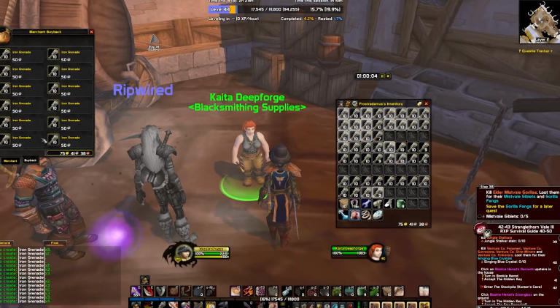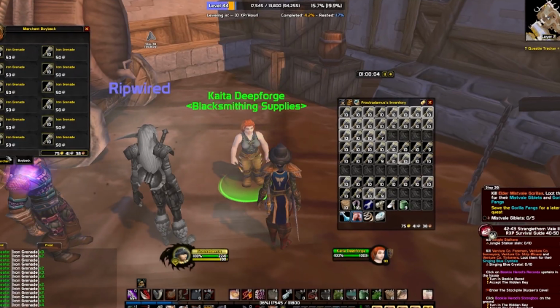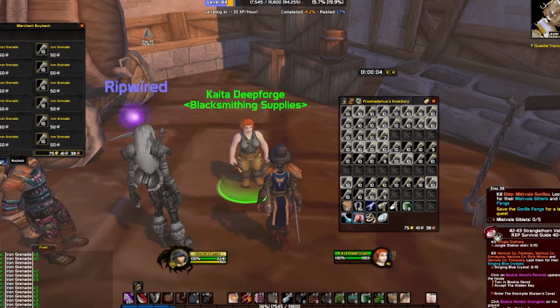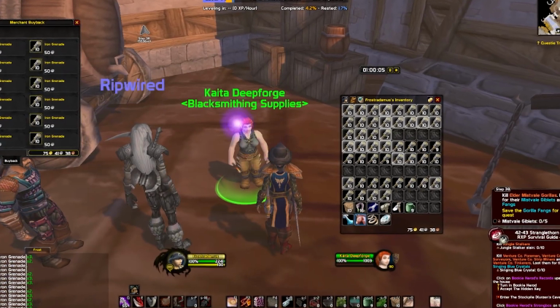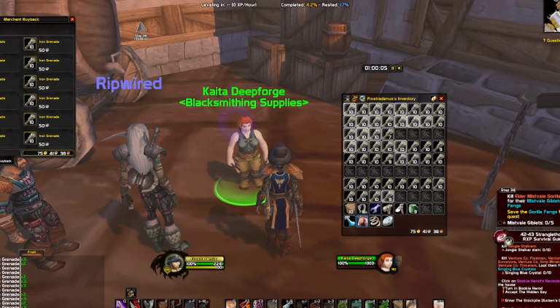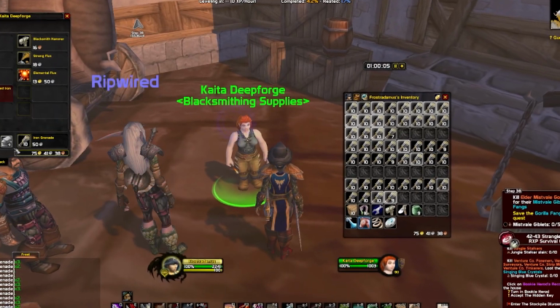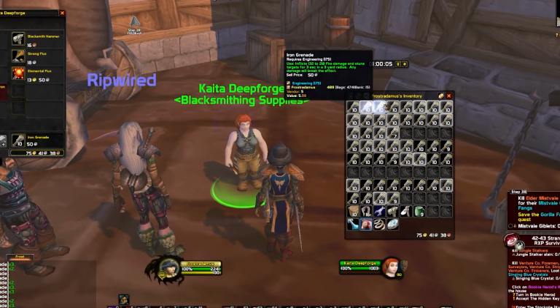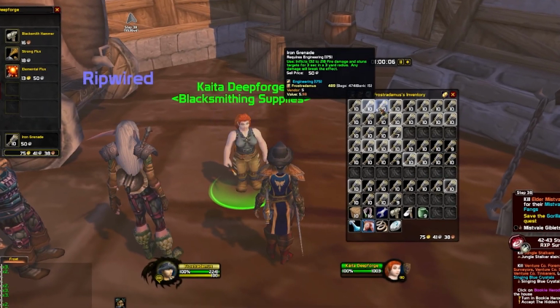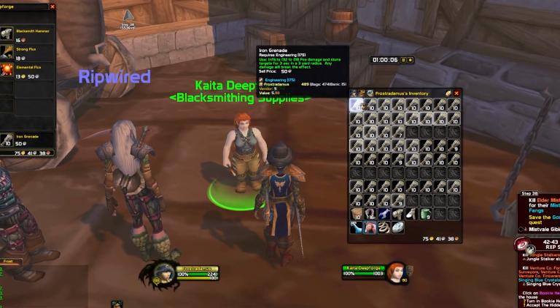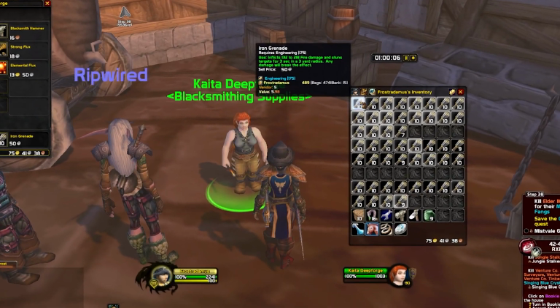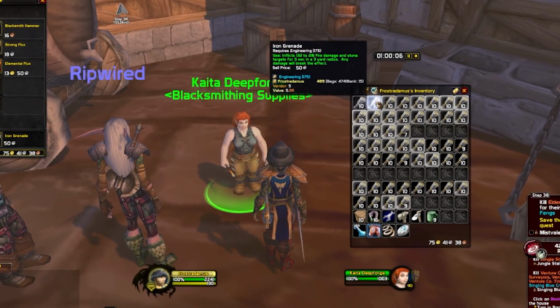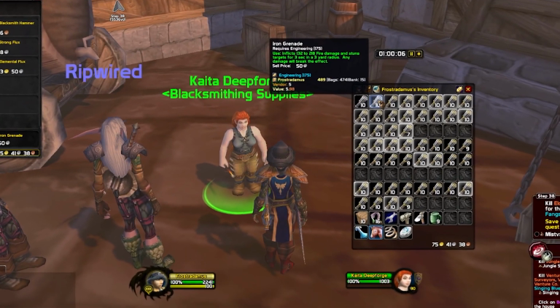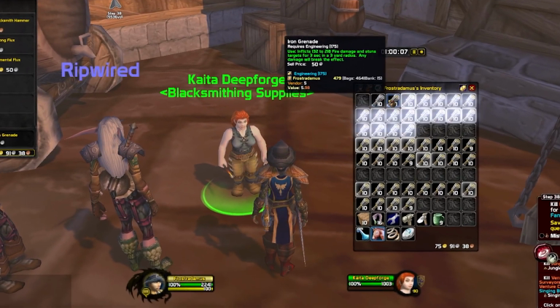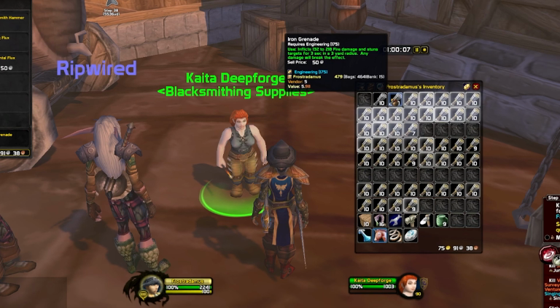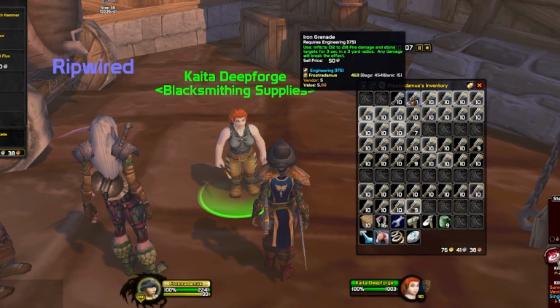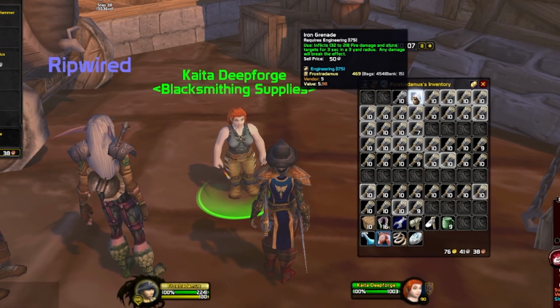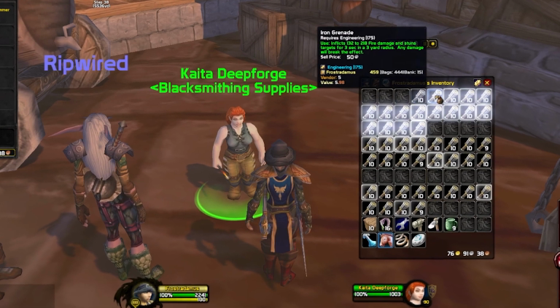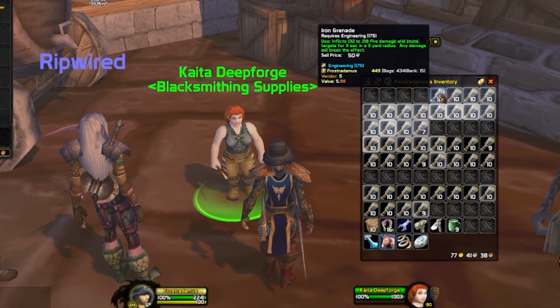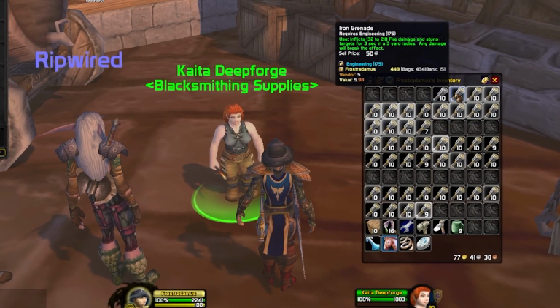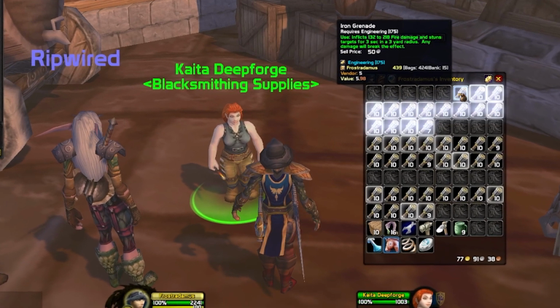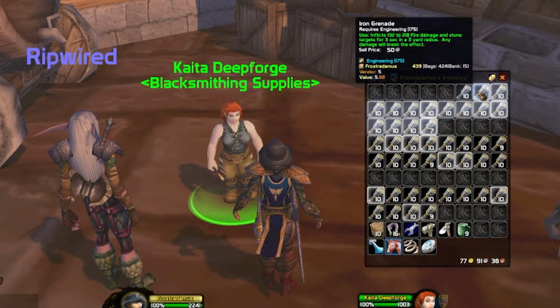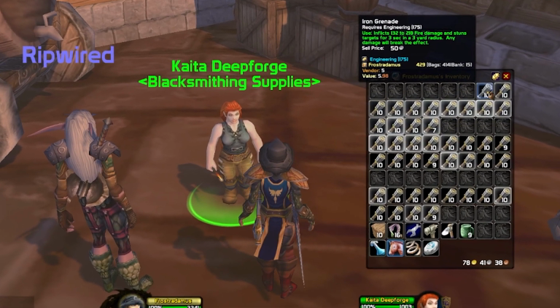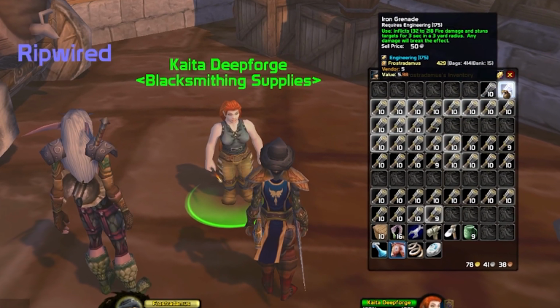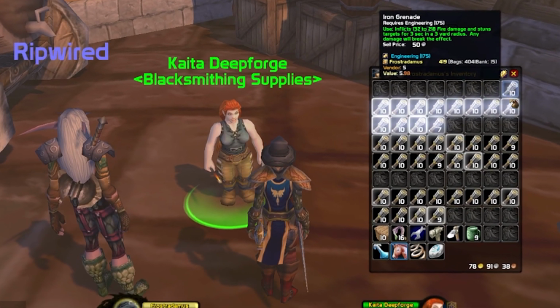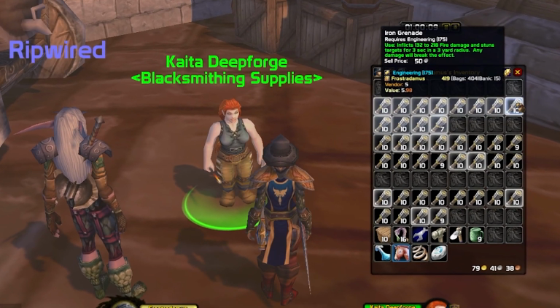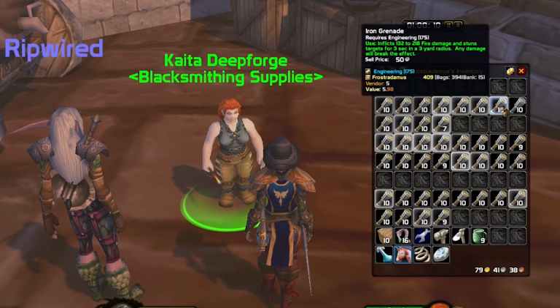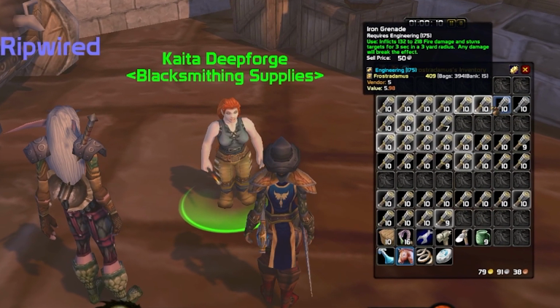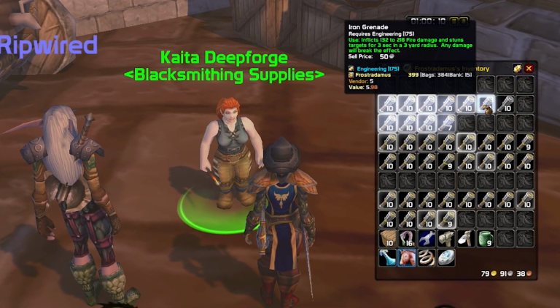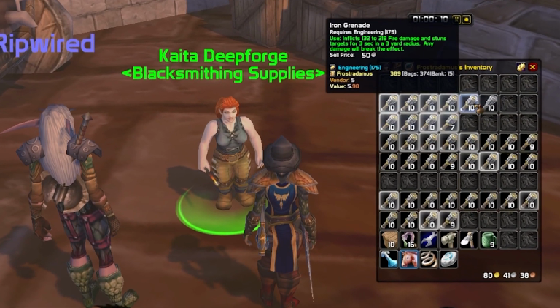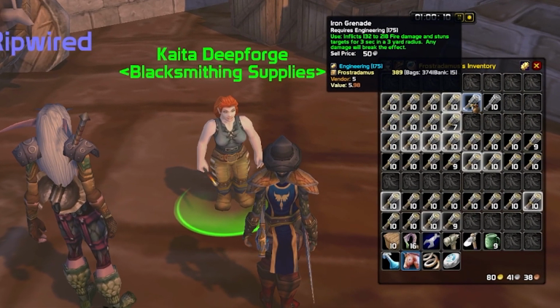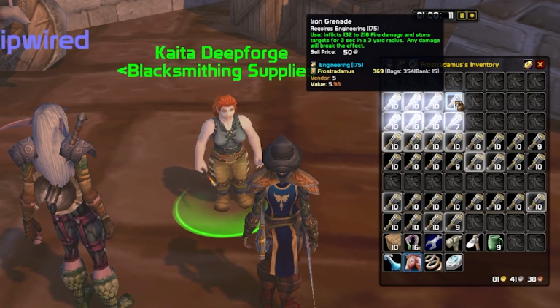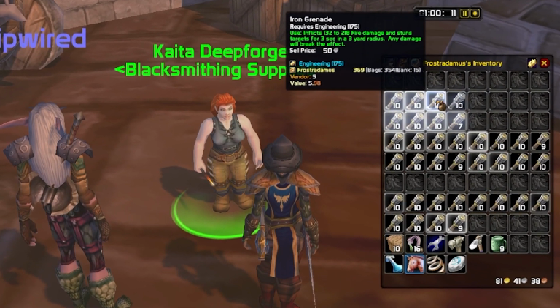One stack of 10 iron grenades will sell for 50 silver, which means we have to reduce our crafting price below that.